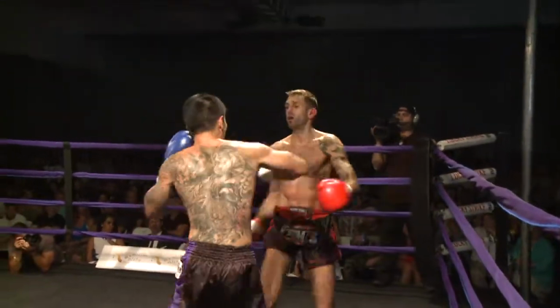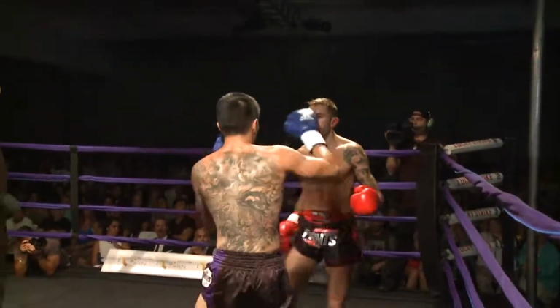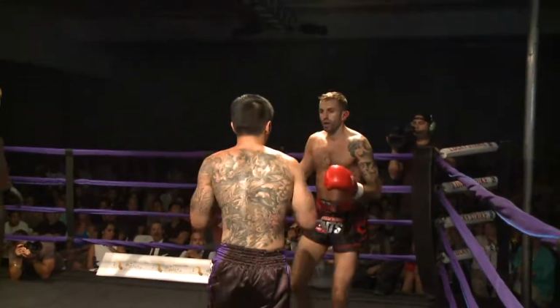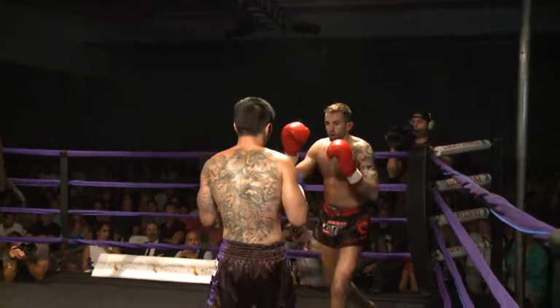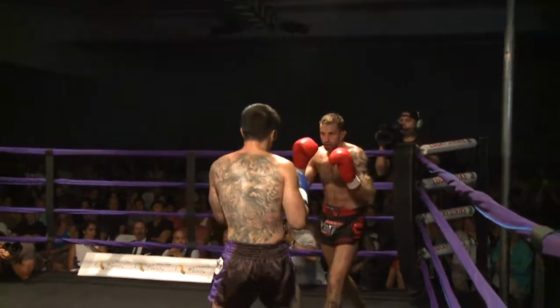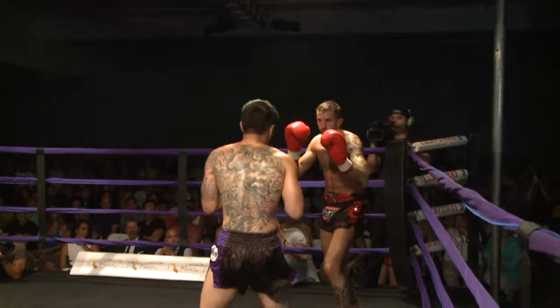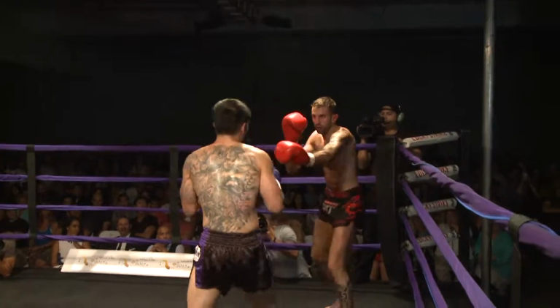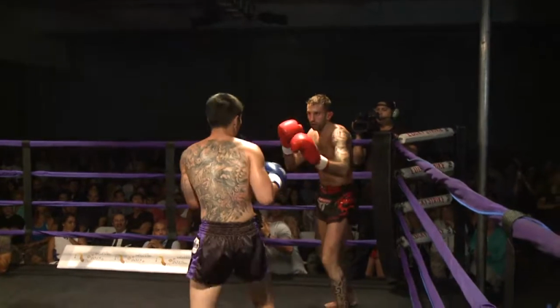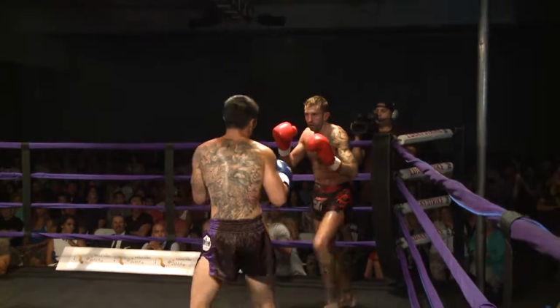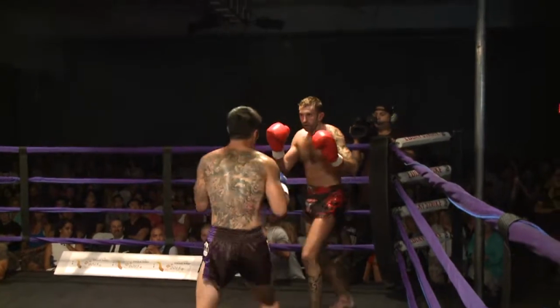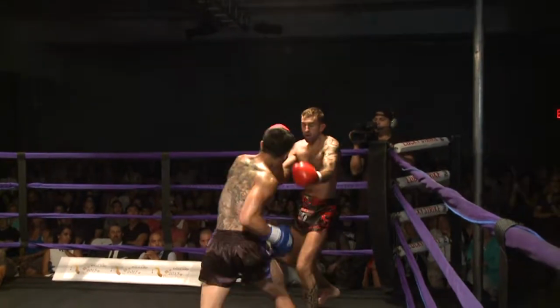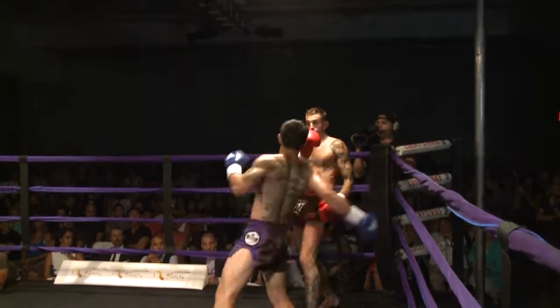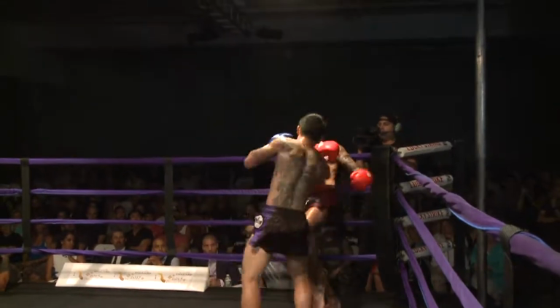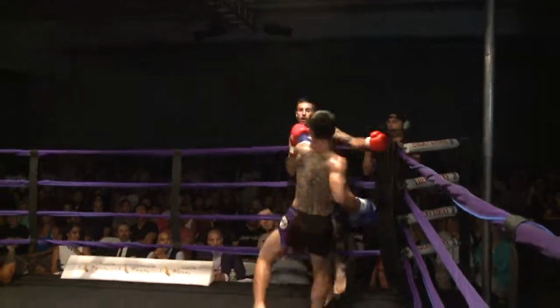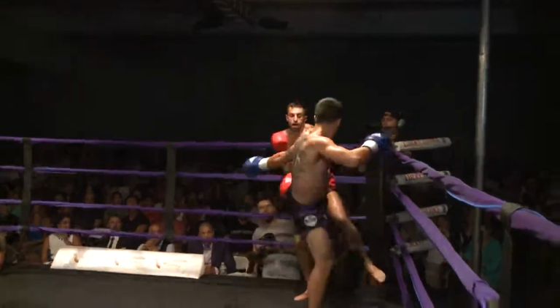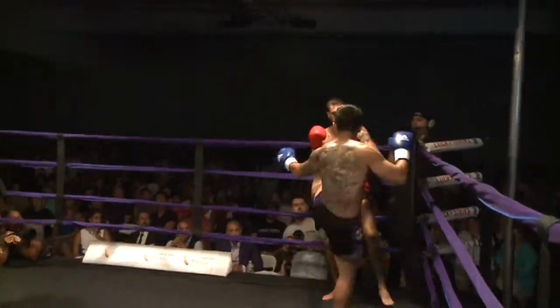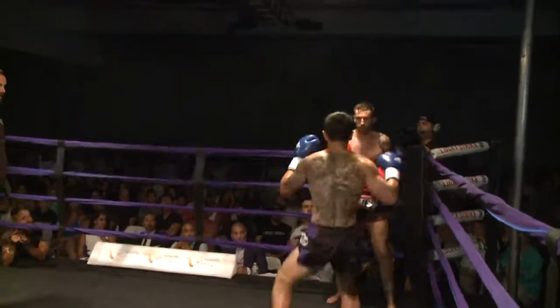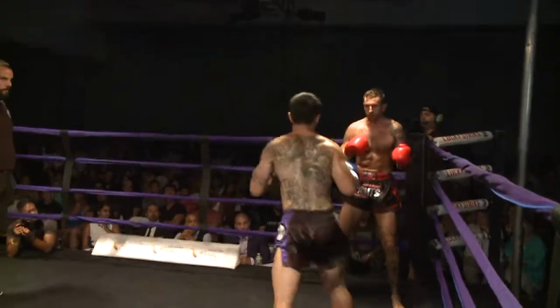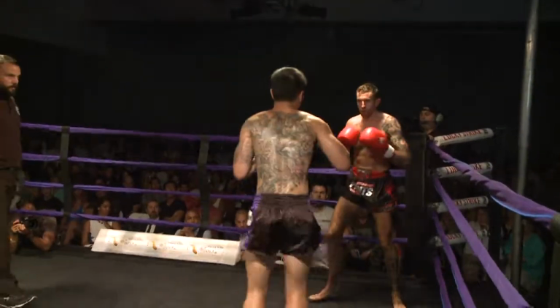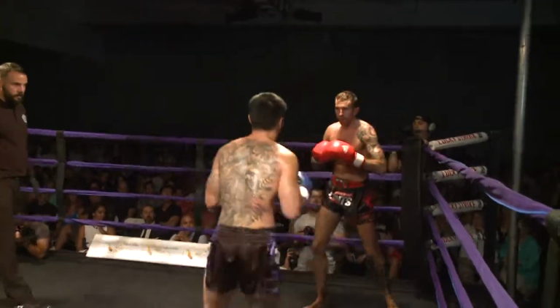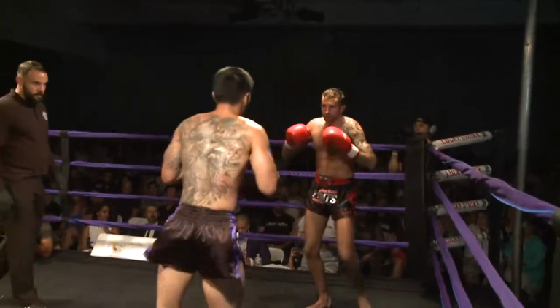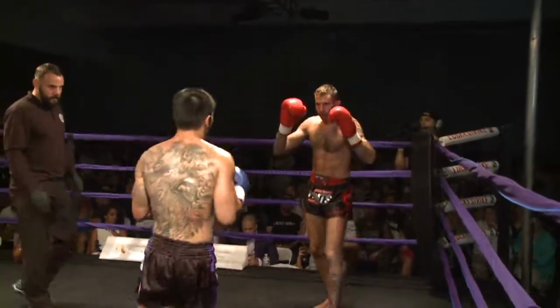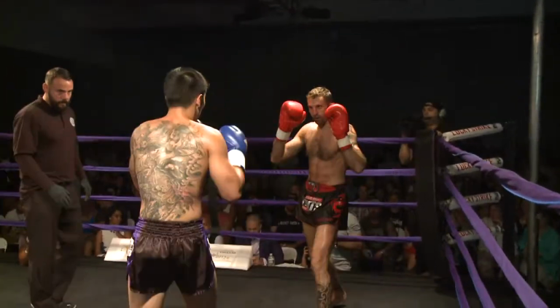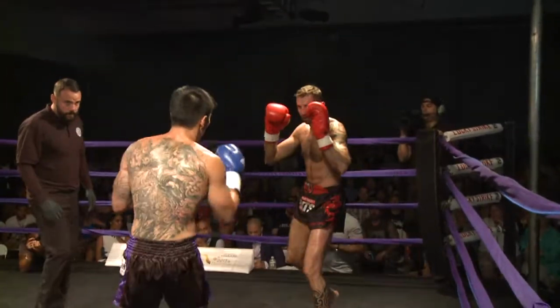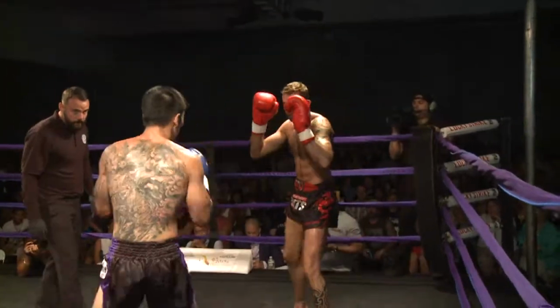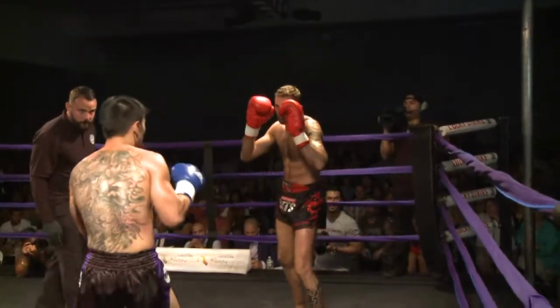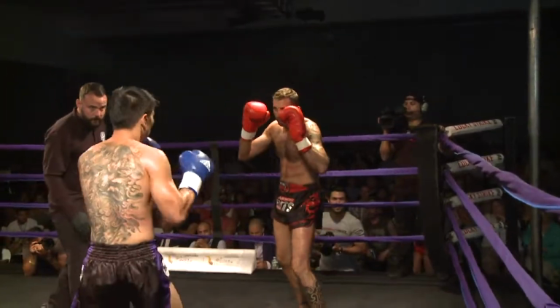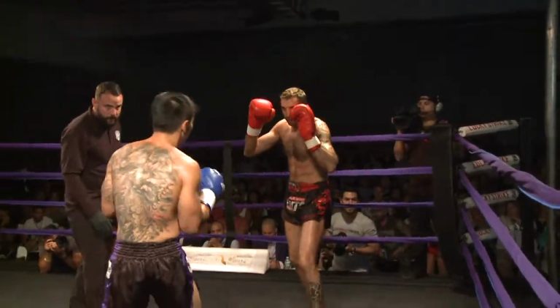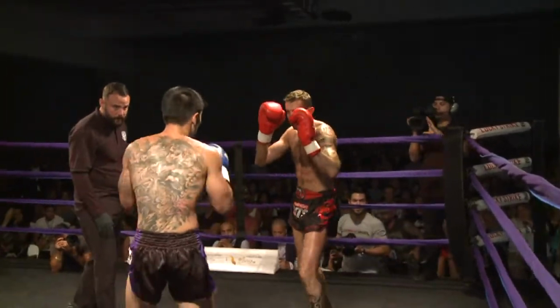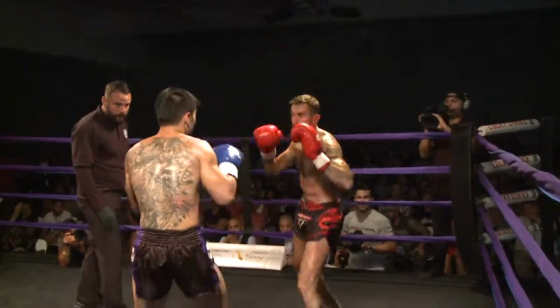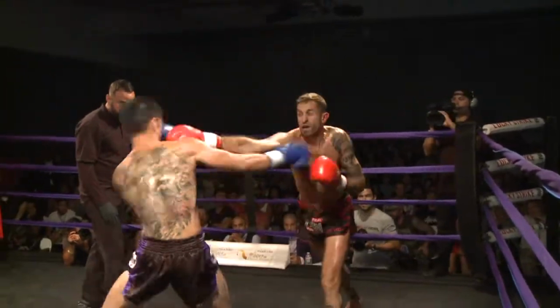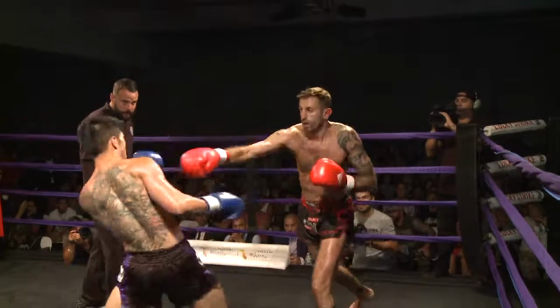Another nice knee by Carl. Body shot — nice hook to the body by Henry.